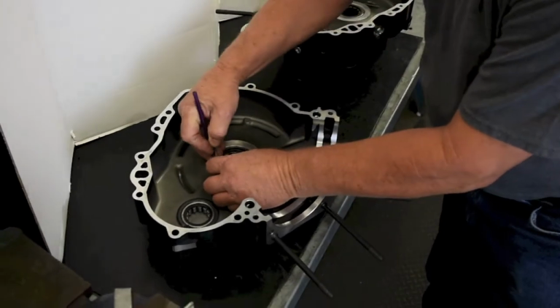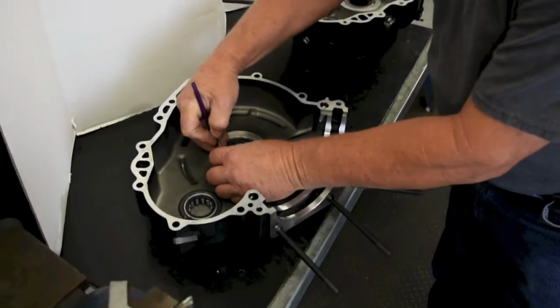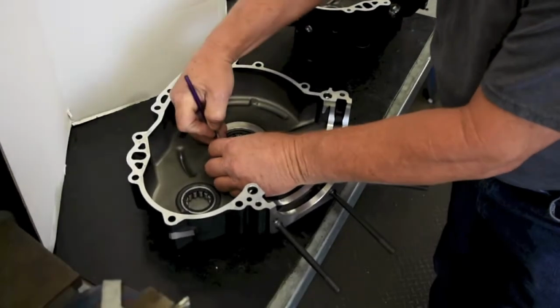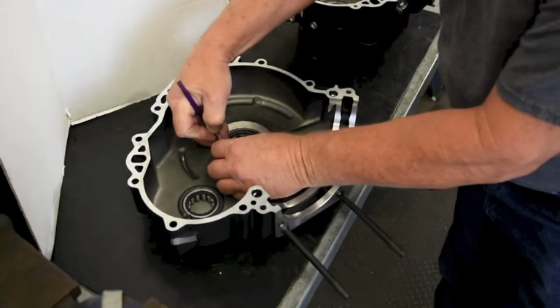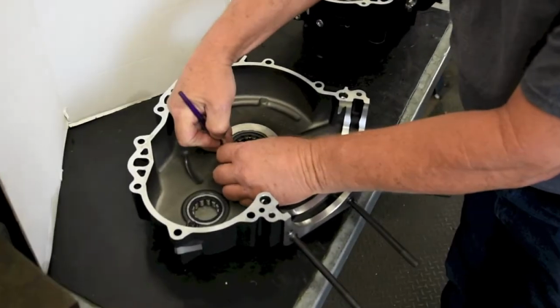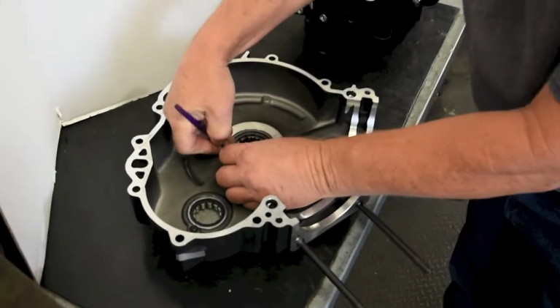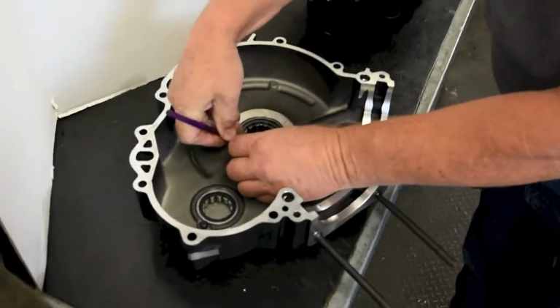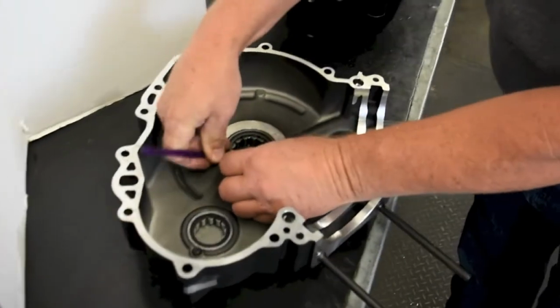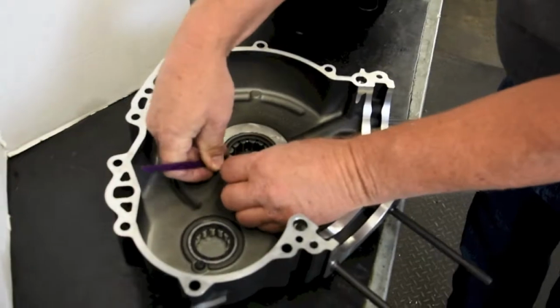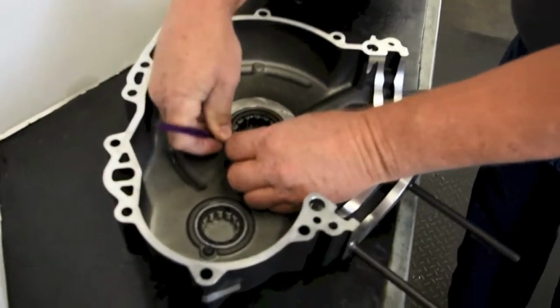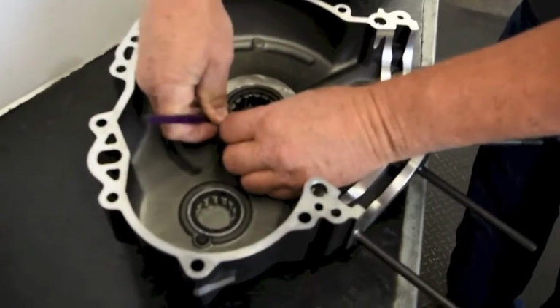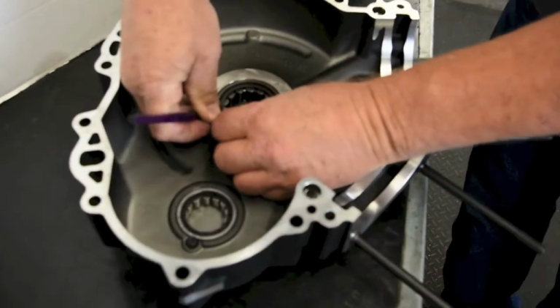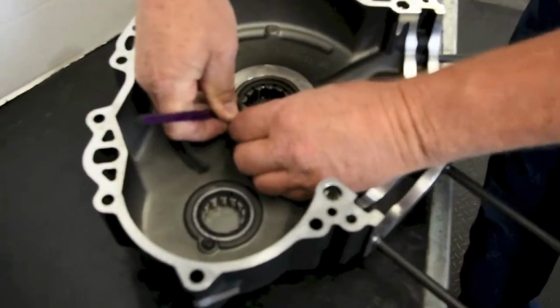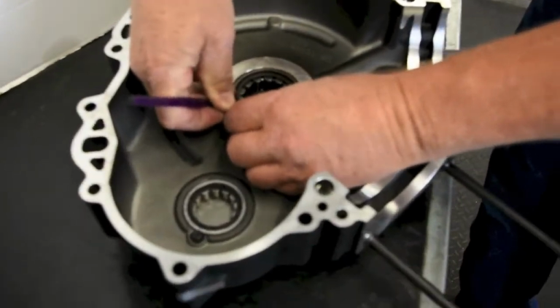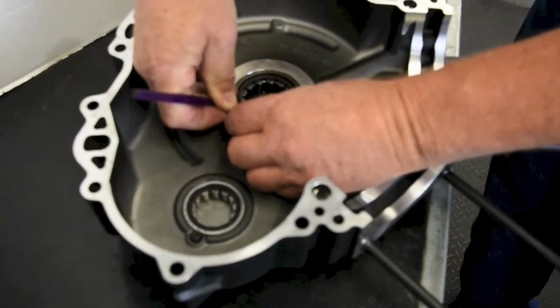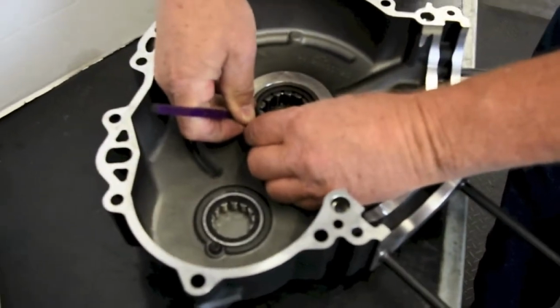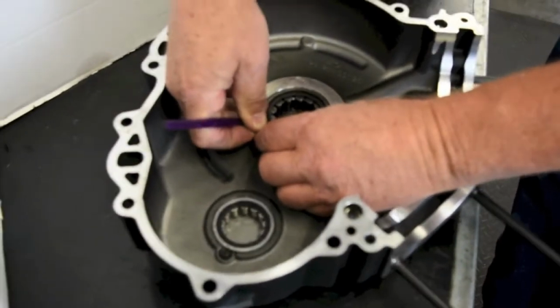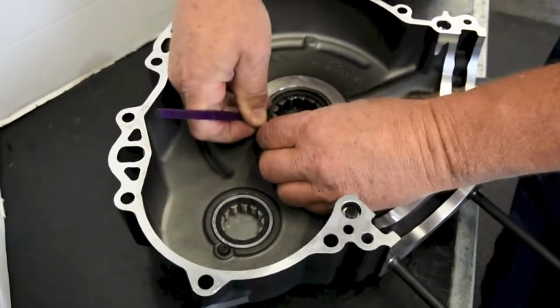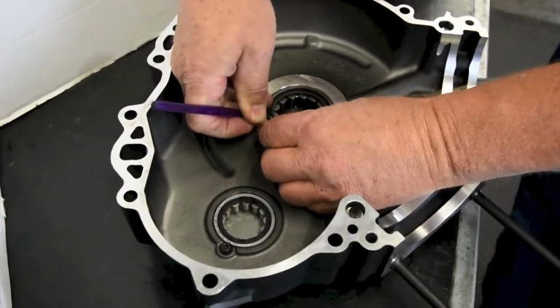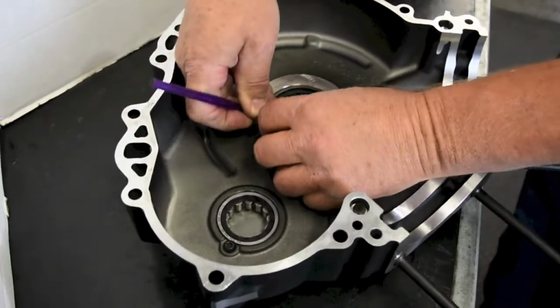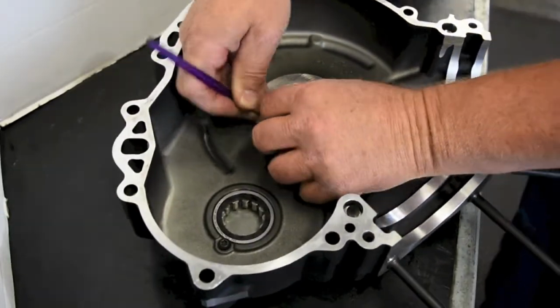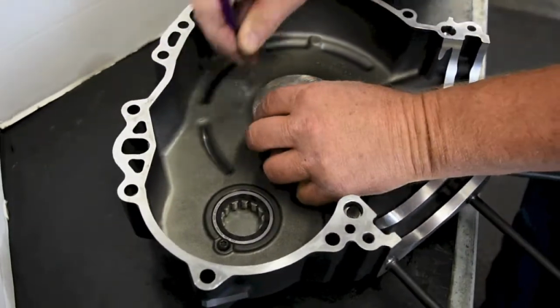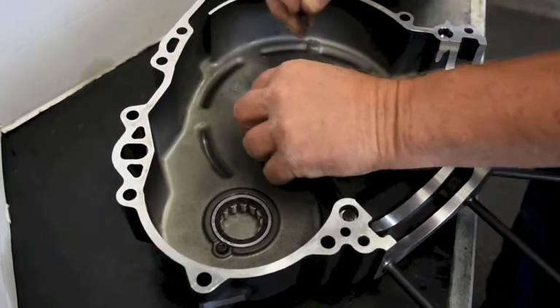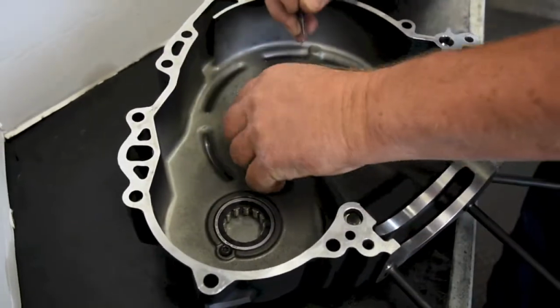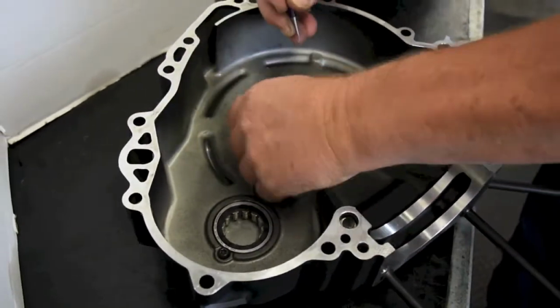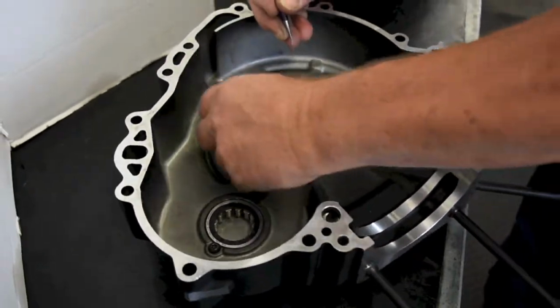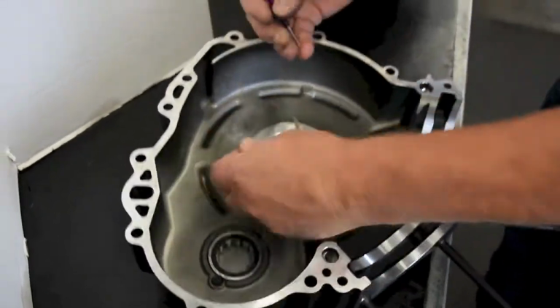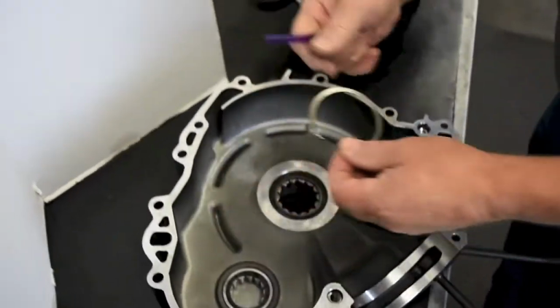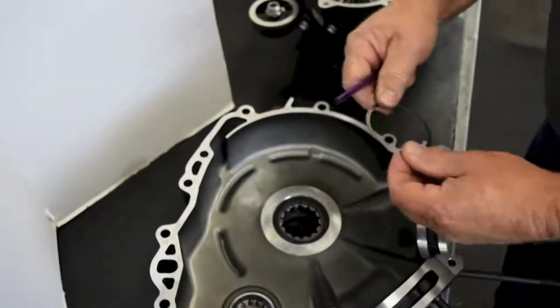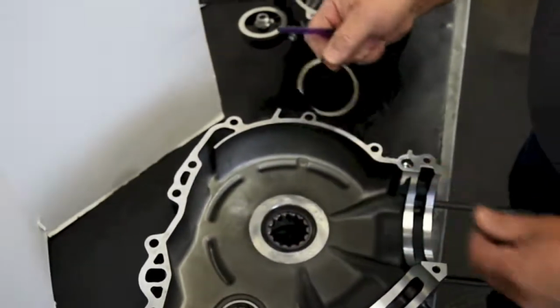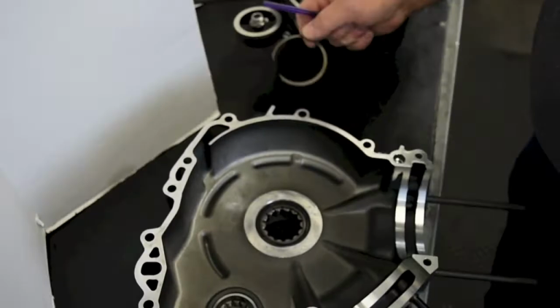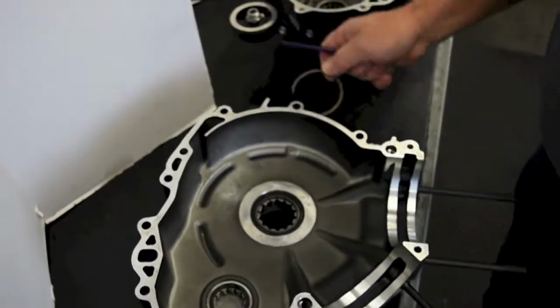Remove the retaining ring from the main bearing bore on the inboard side case half. Make sure you have removed the oil seal from the outboard side of the case.